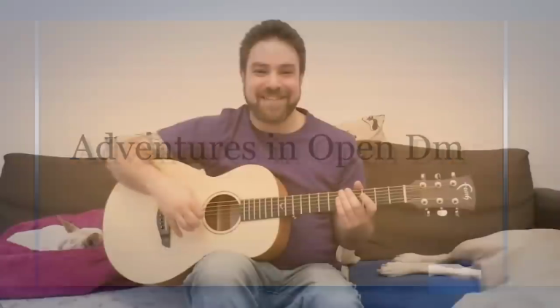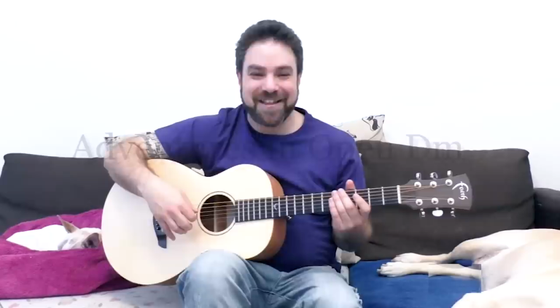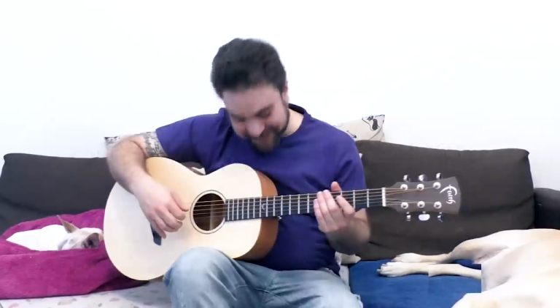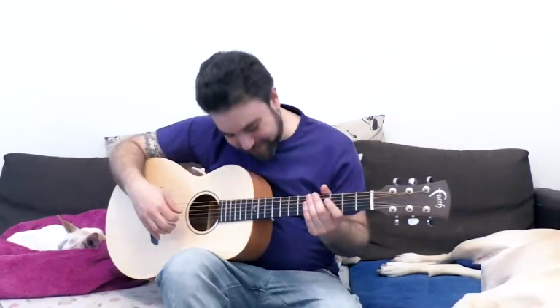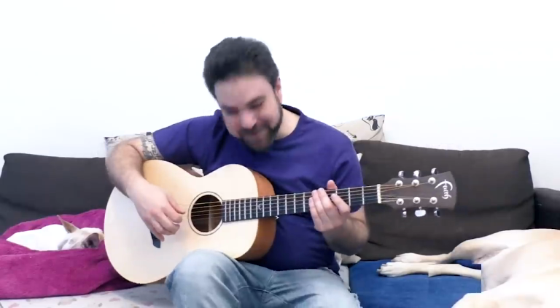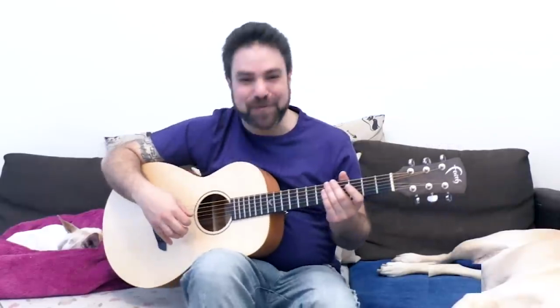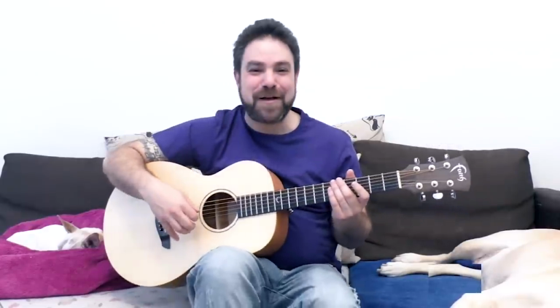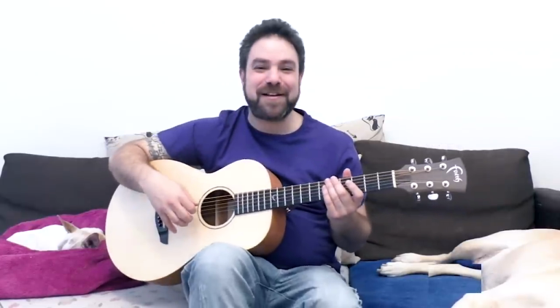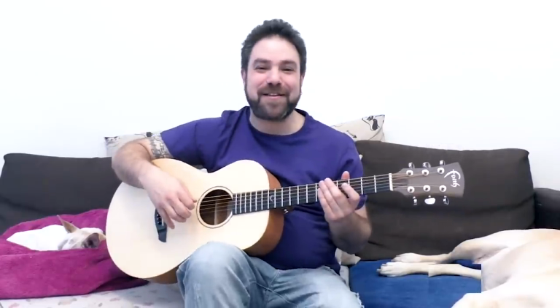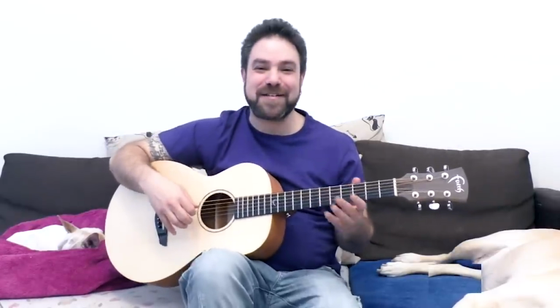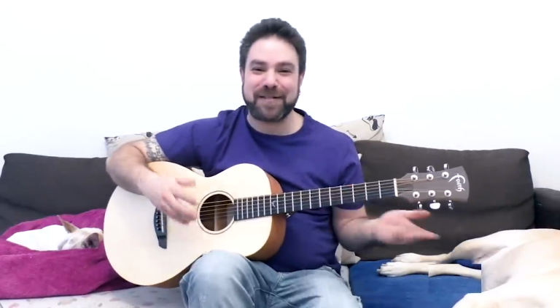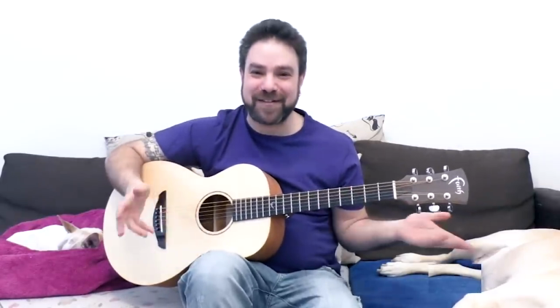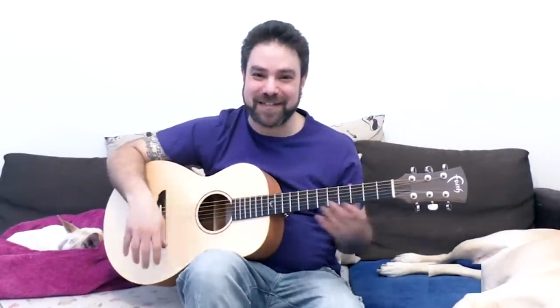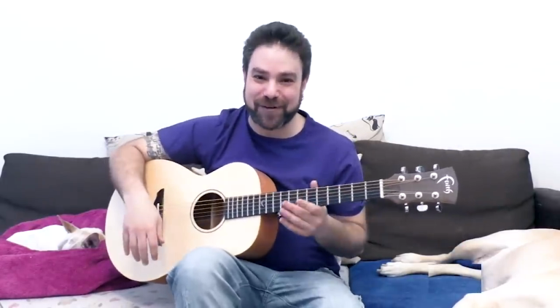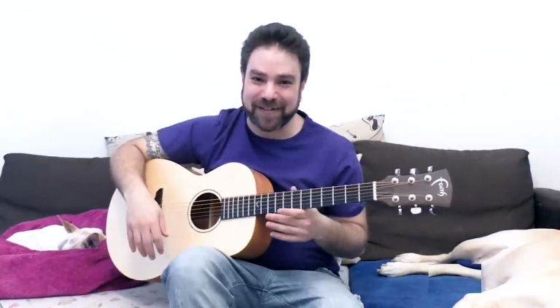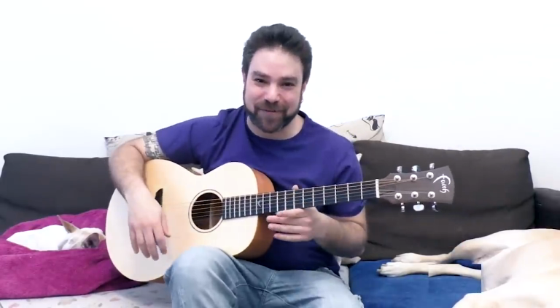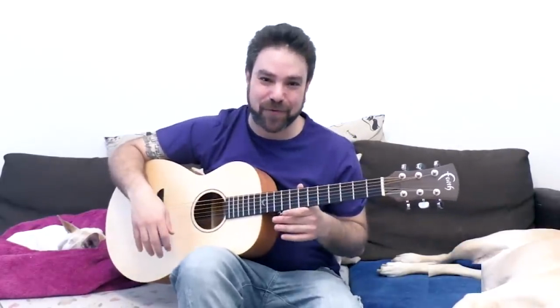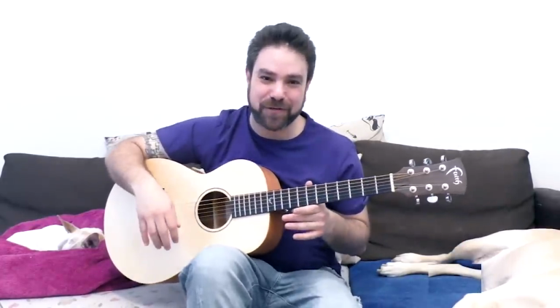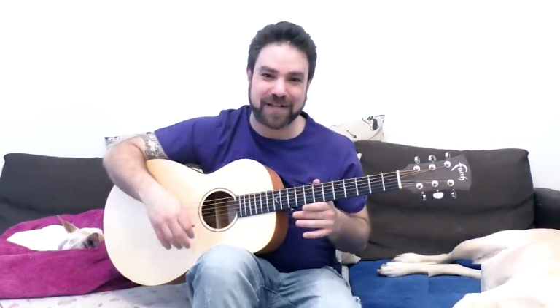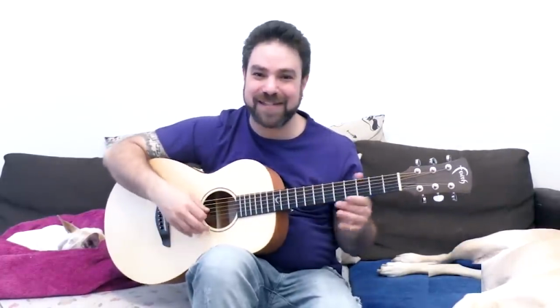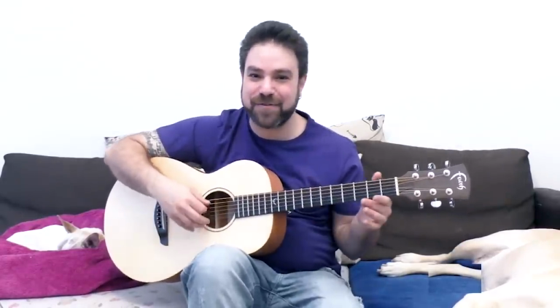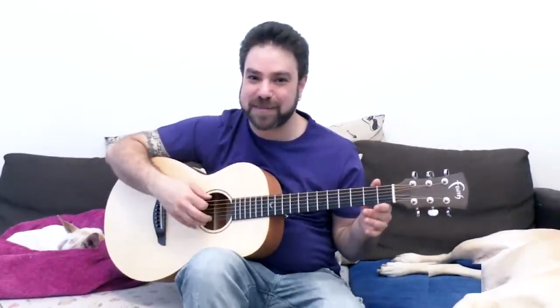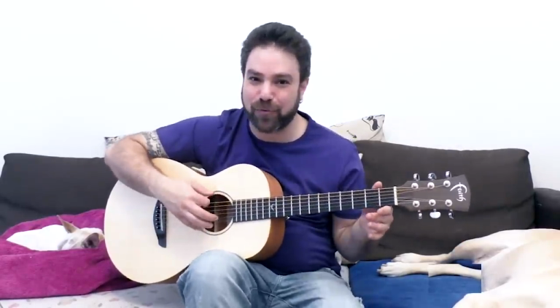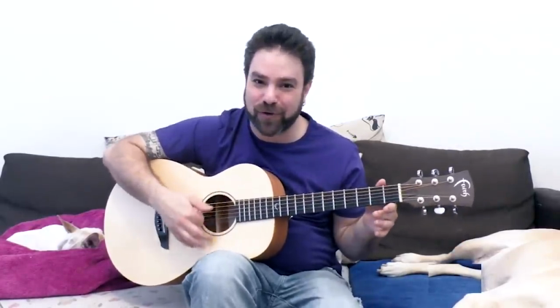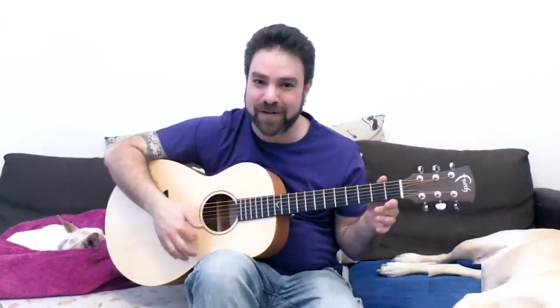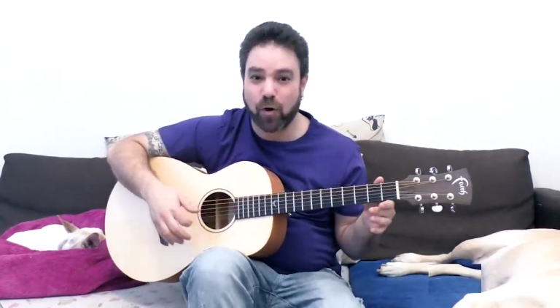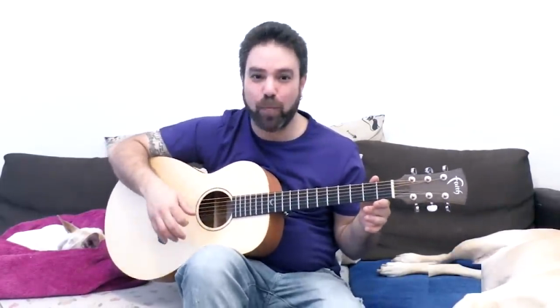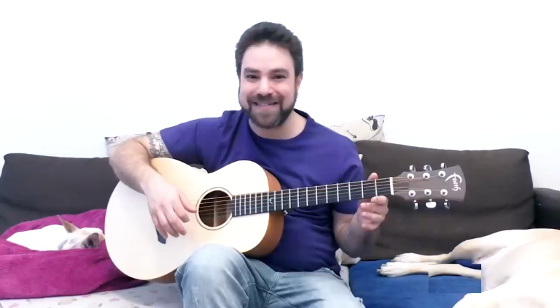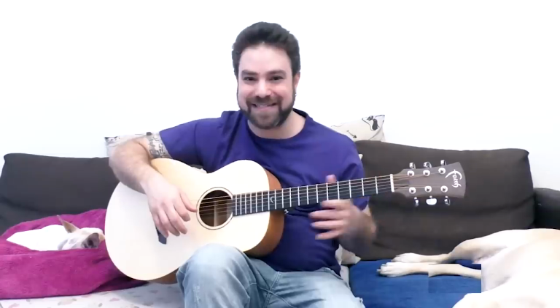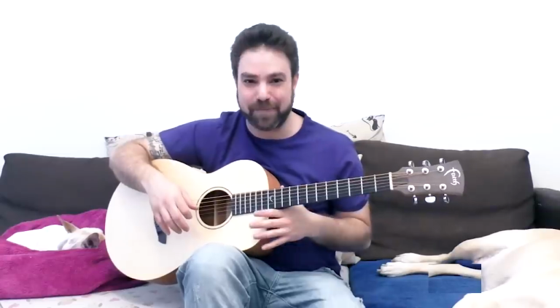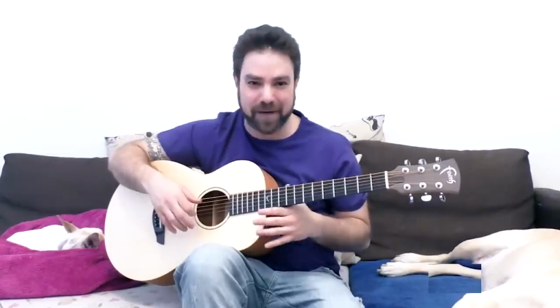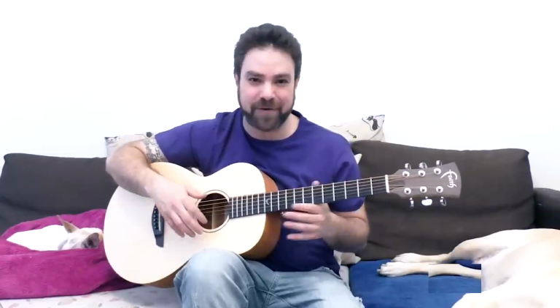Hey there Lickin' Riffers! Welcome back to yet another awesome guitar lesson here on Lickin' Riff, in which we're gonna continue to explore open D minor.